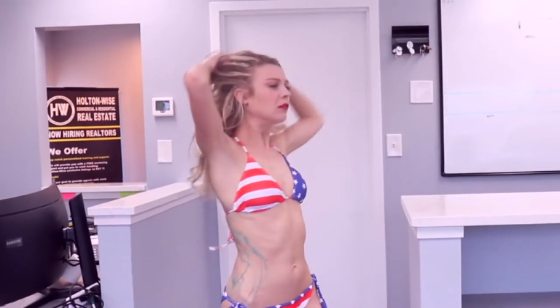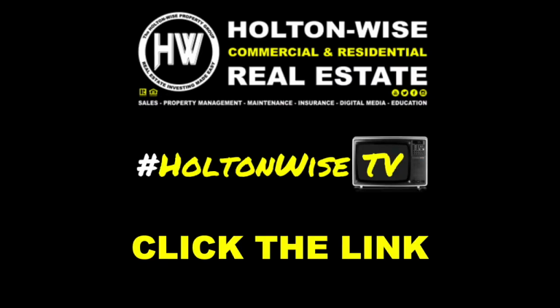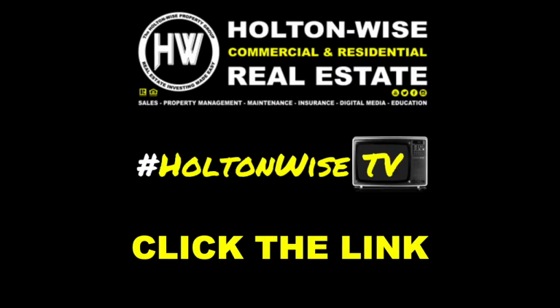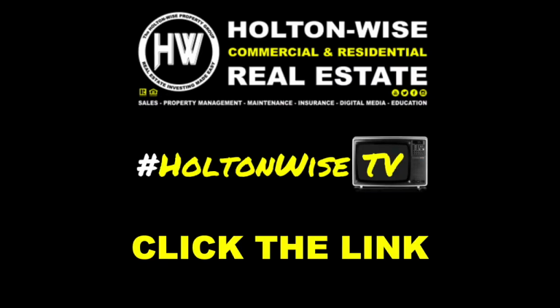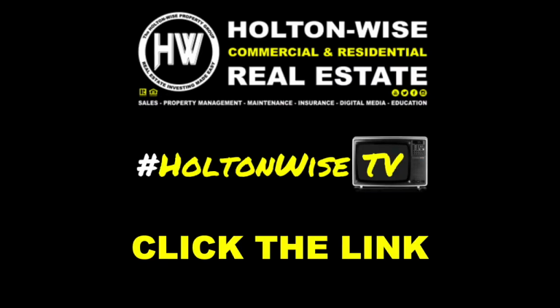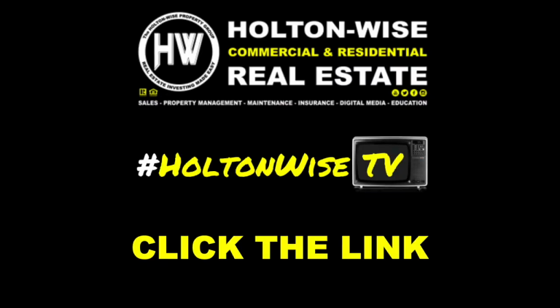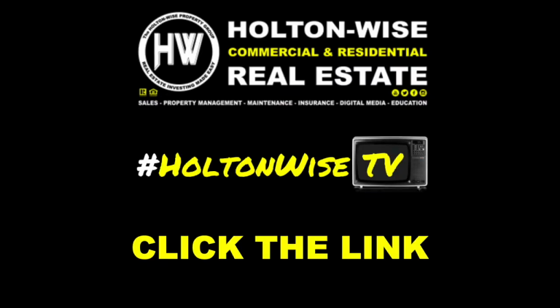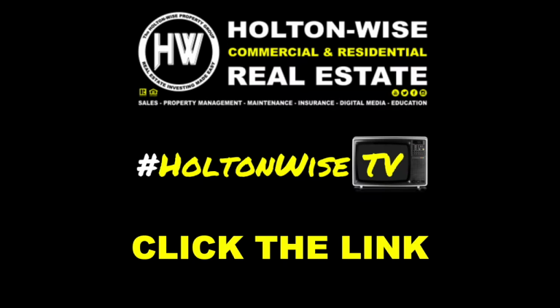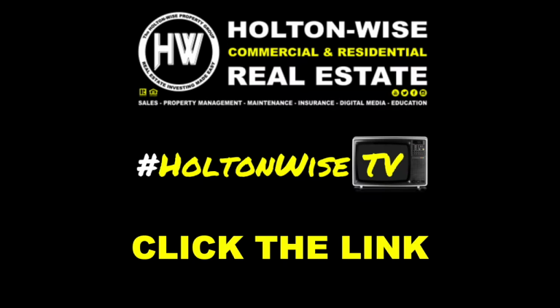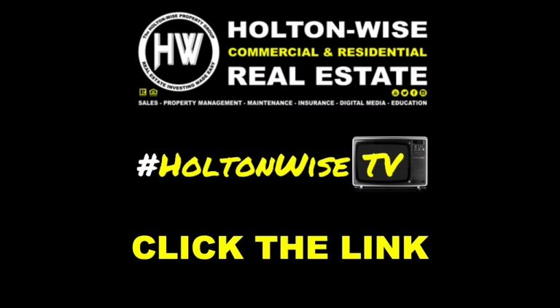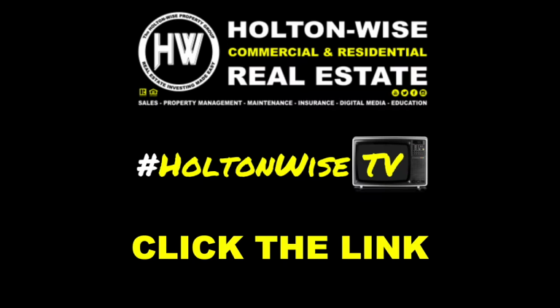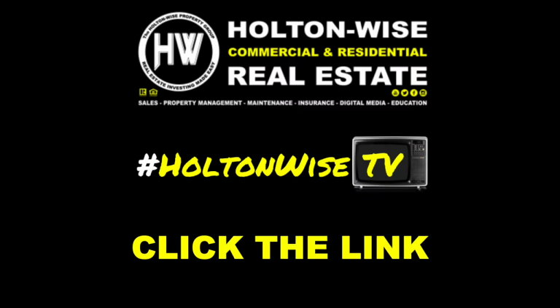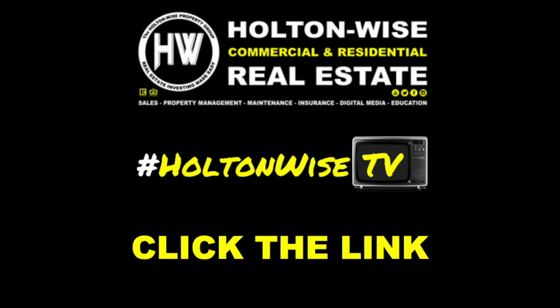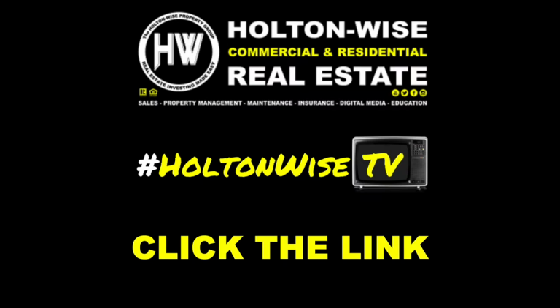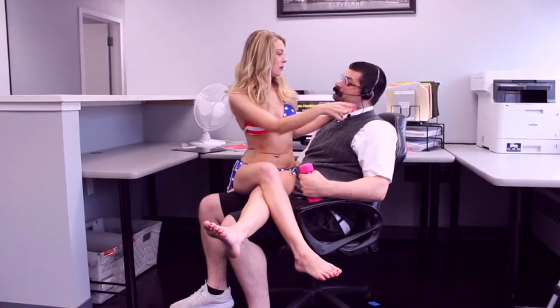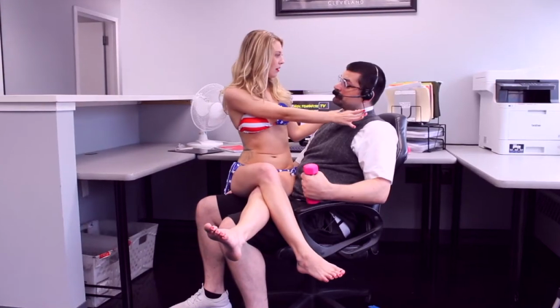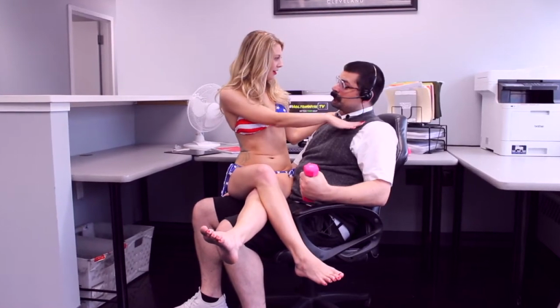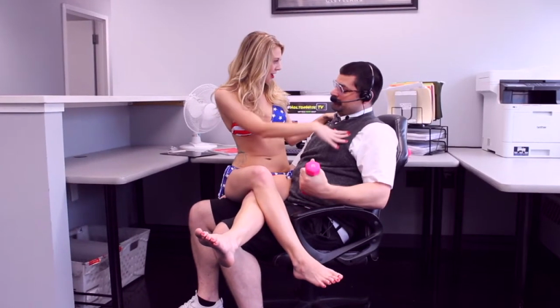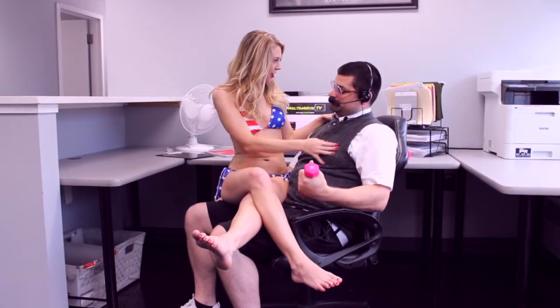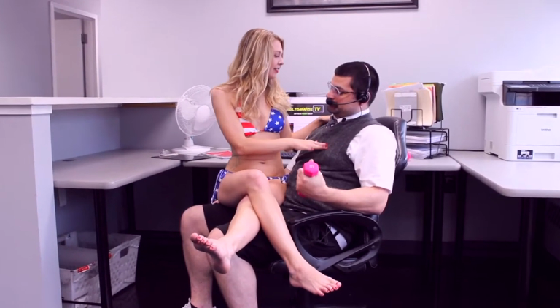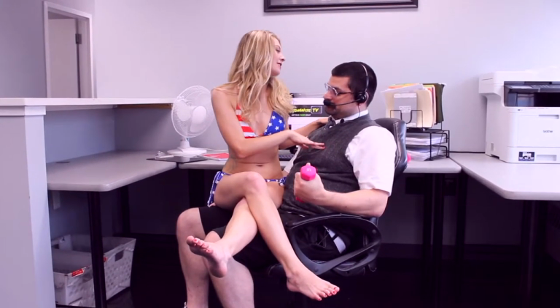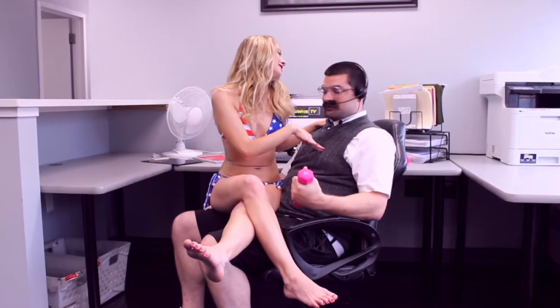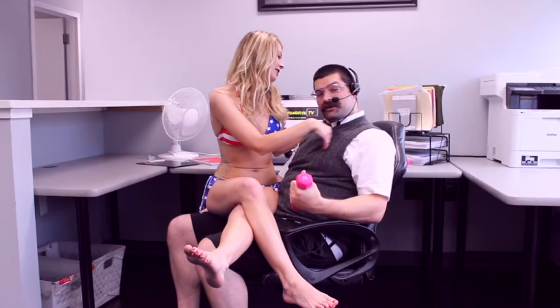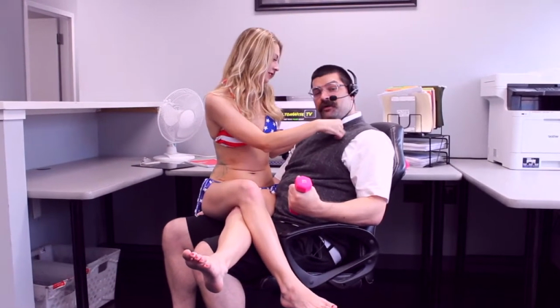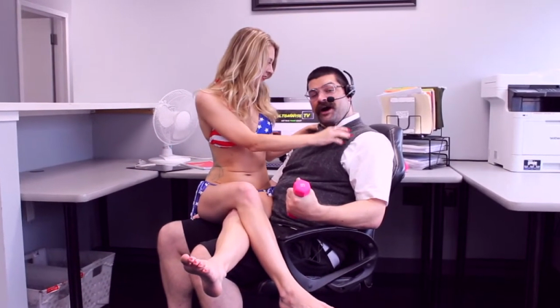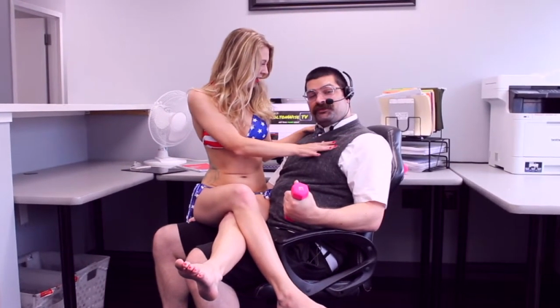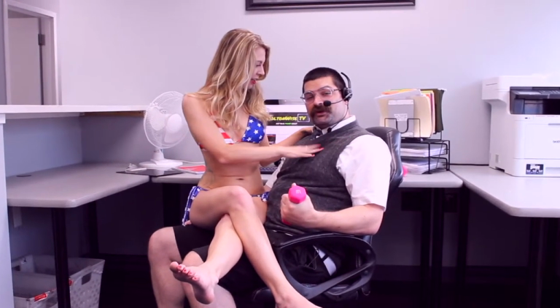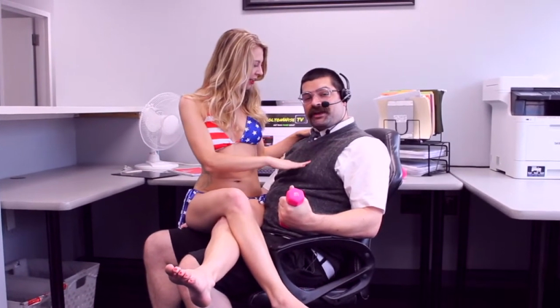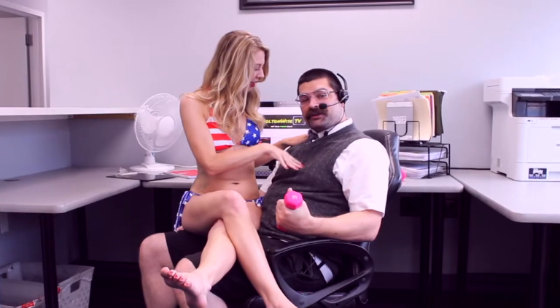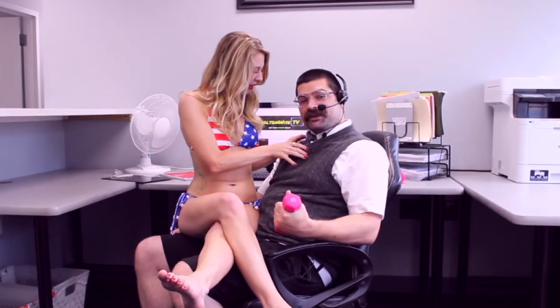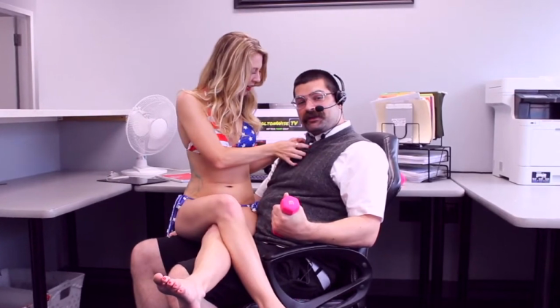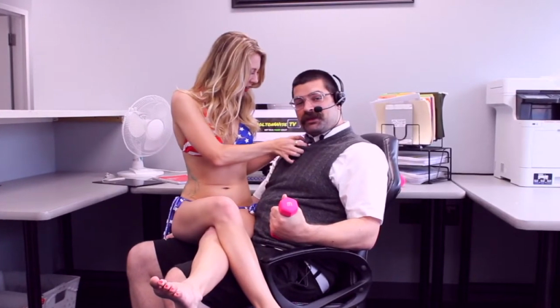Holton Wise — real estate investing made easy. Wow, I'm so glad I clicked that link below.